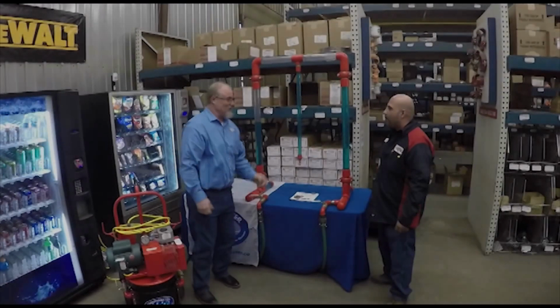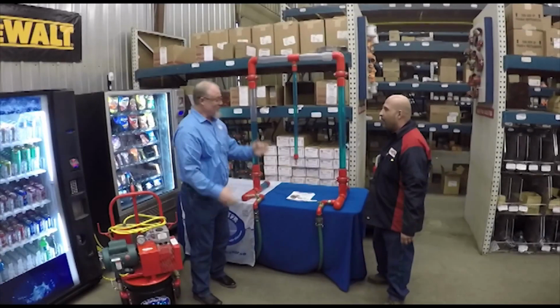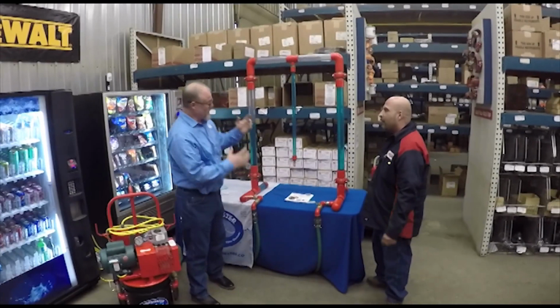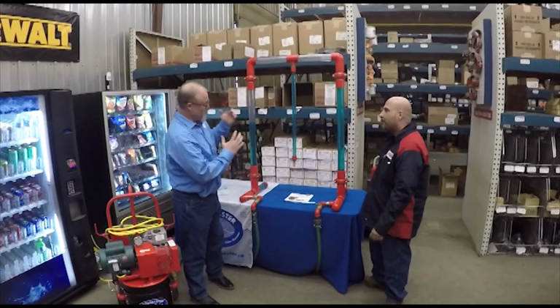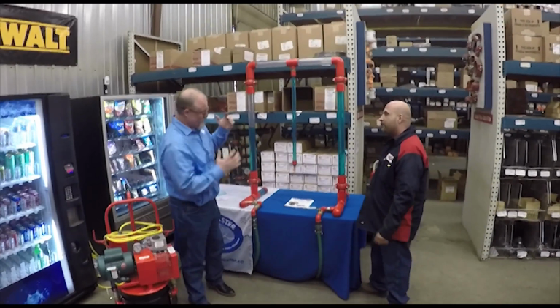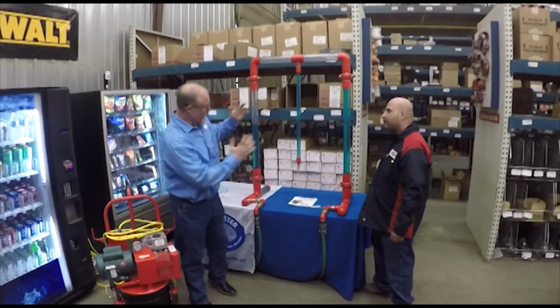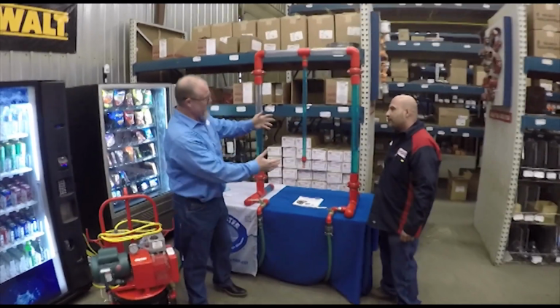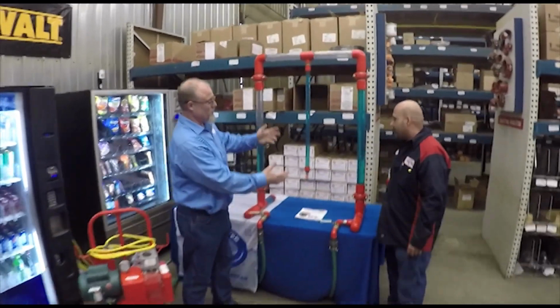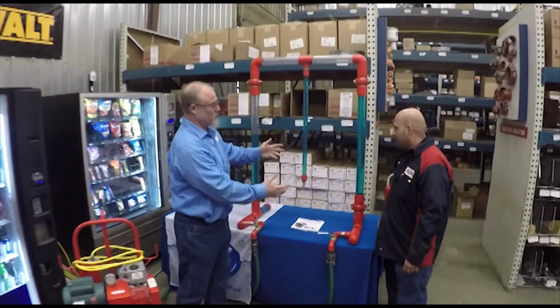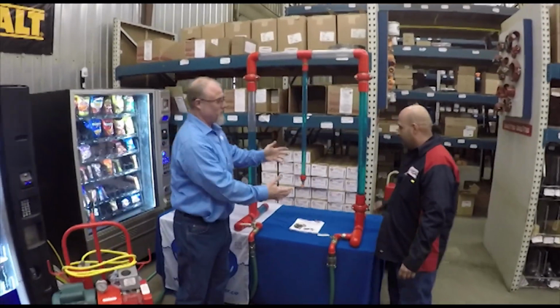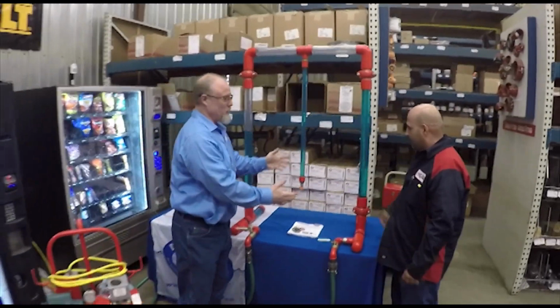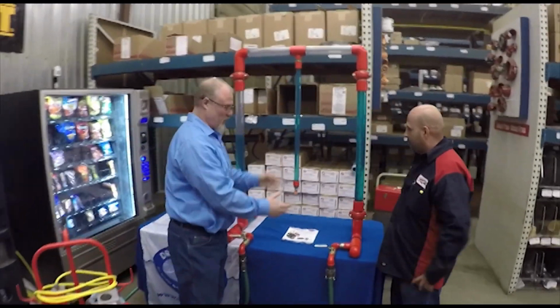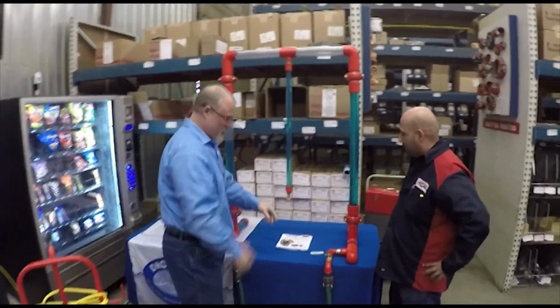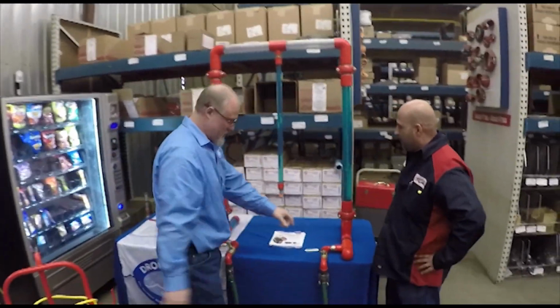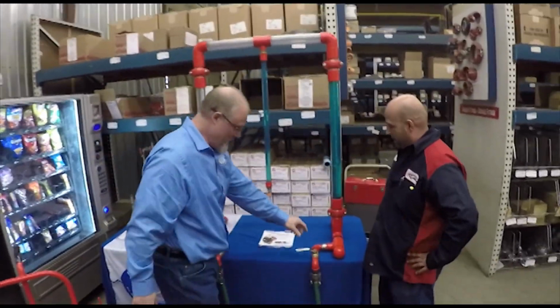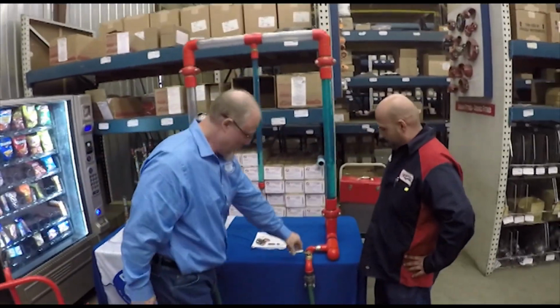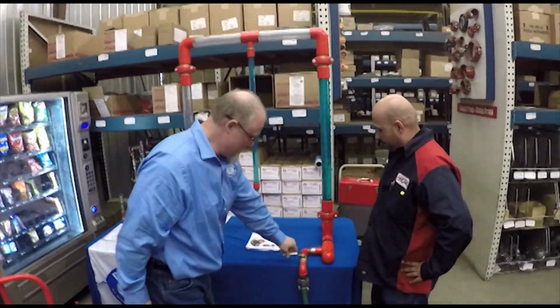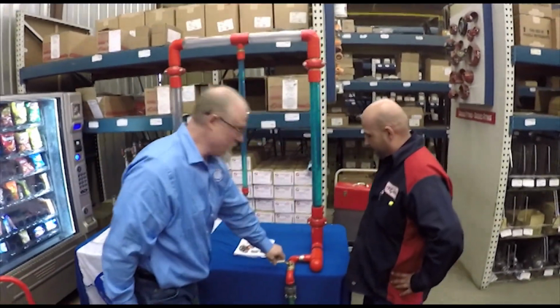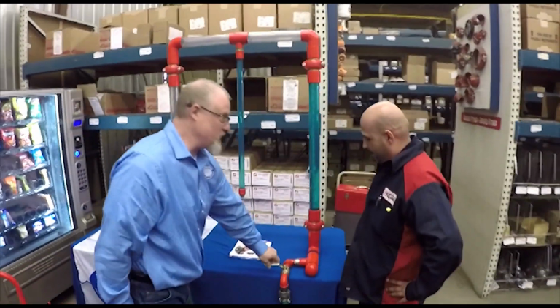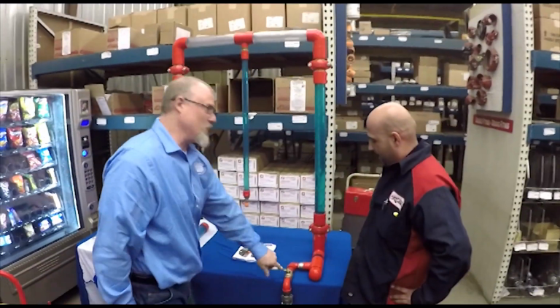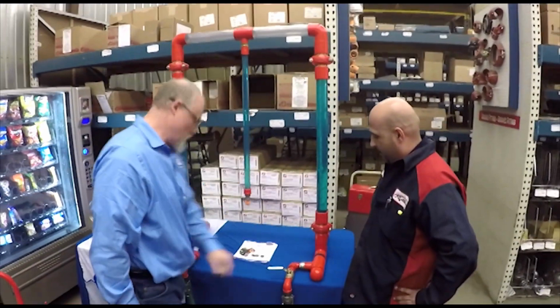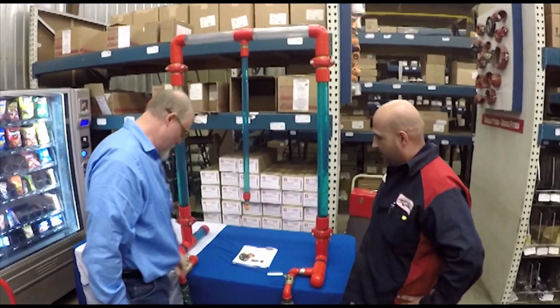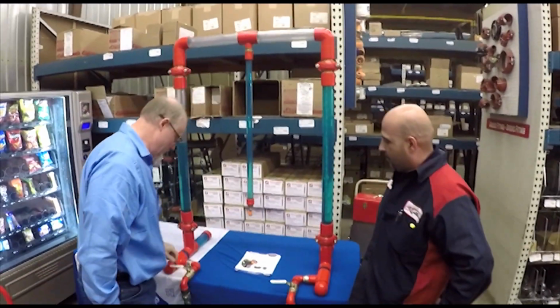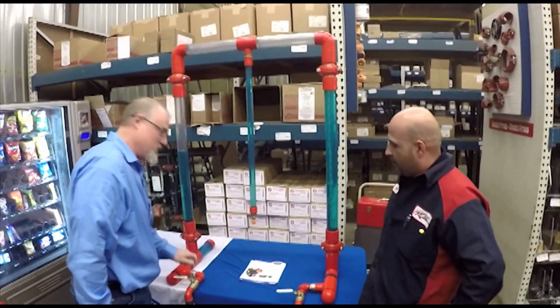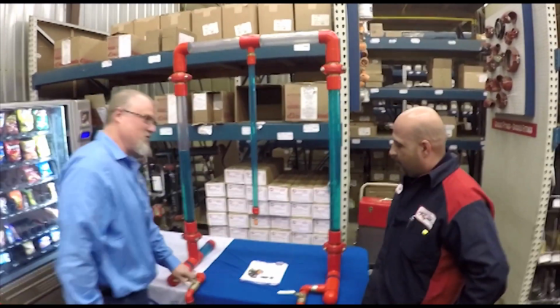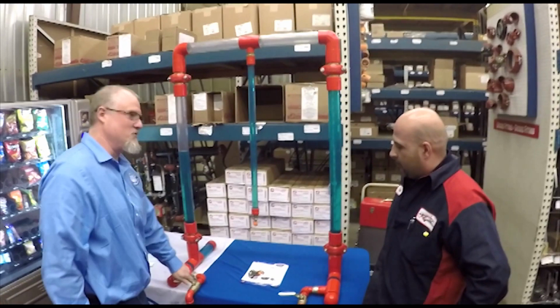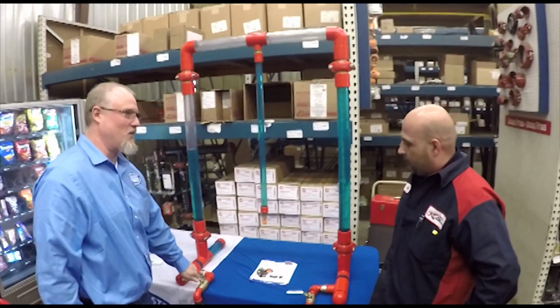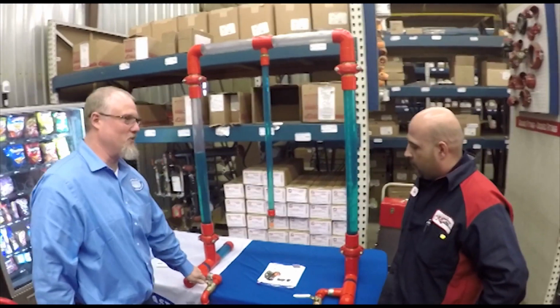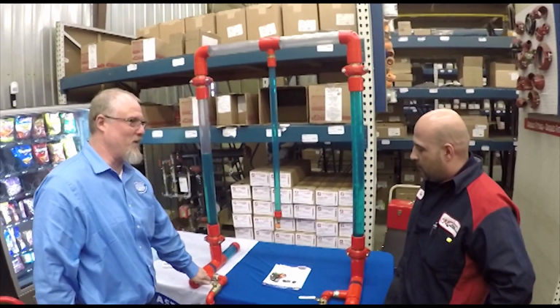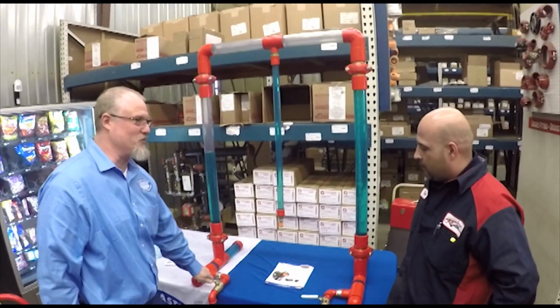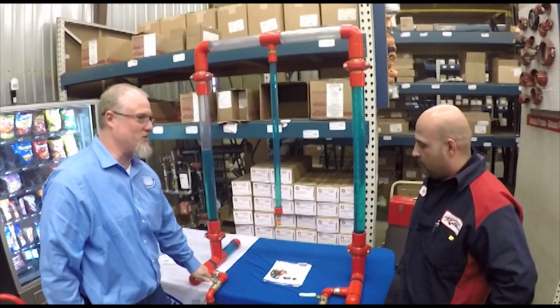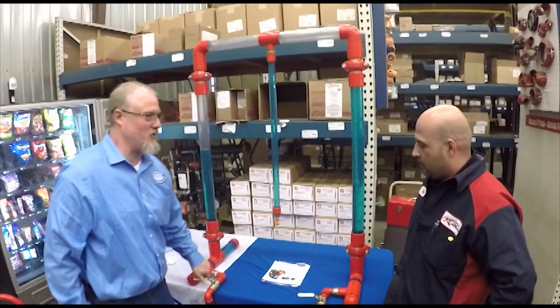This is our makeshift little sprinkler system. This is the system control valve. This is our inspector's test string.